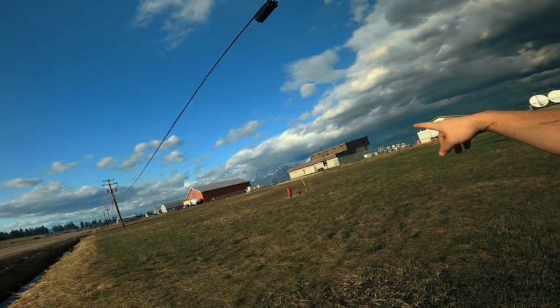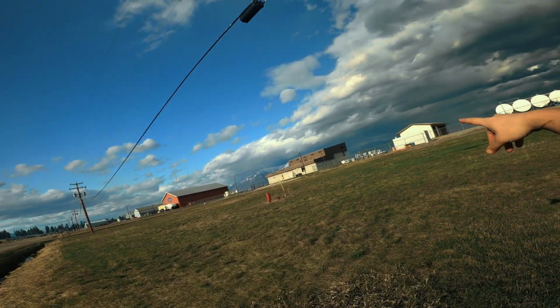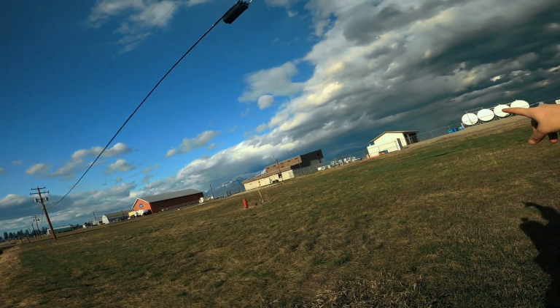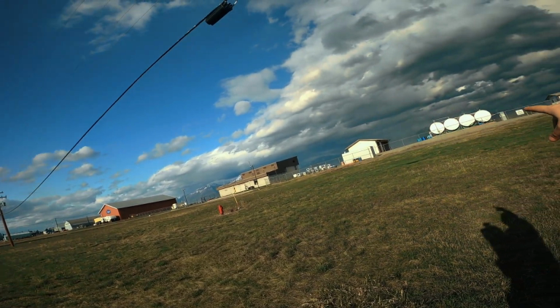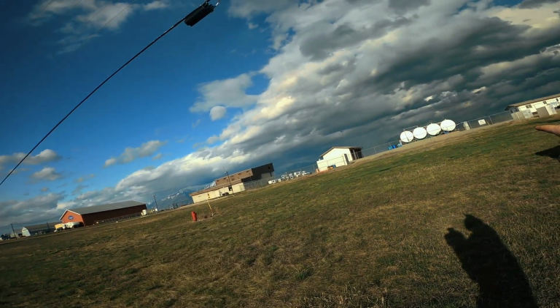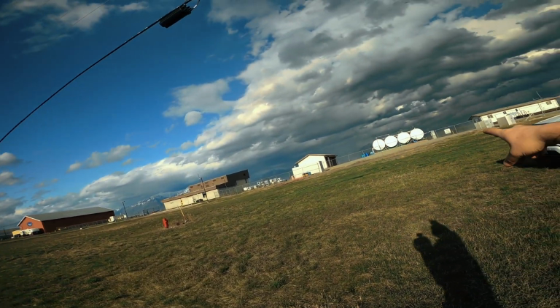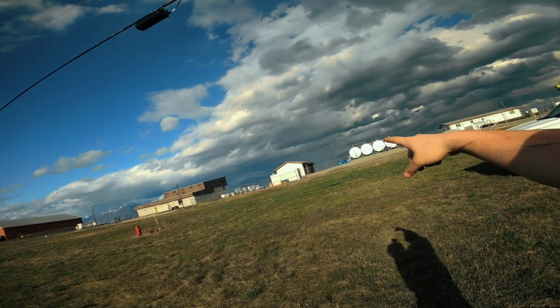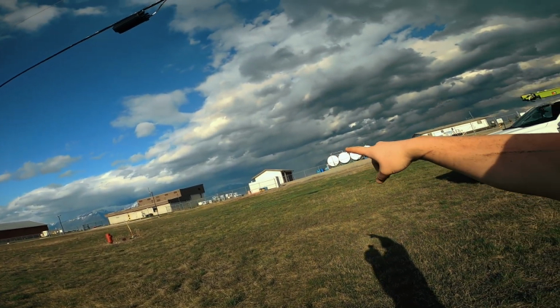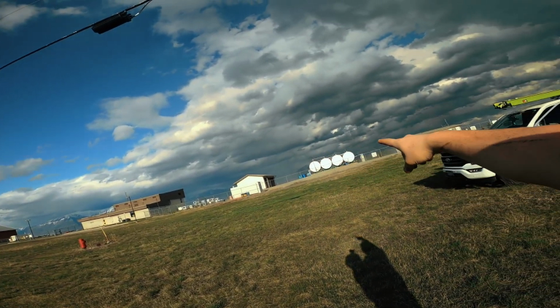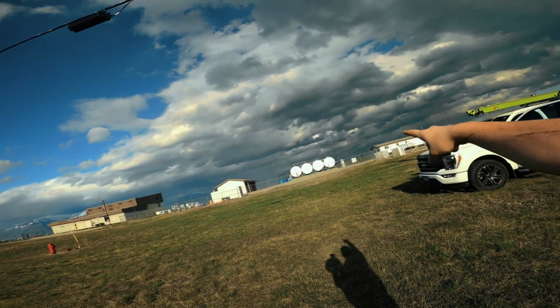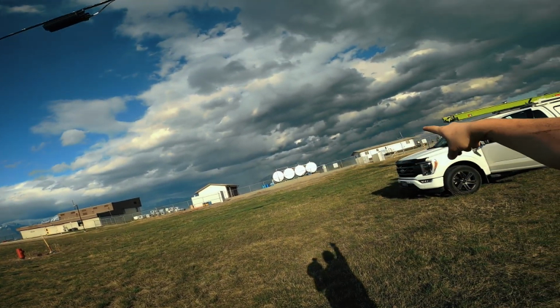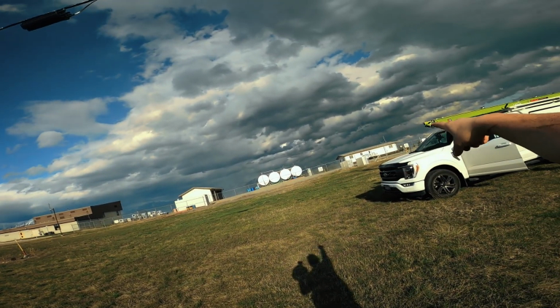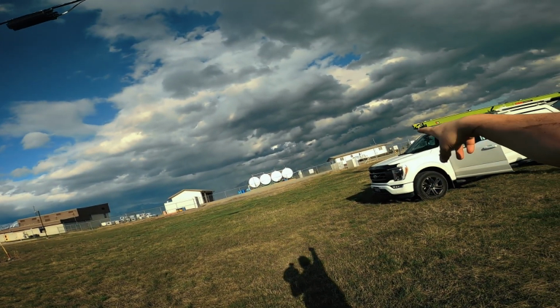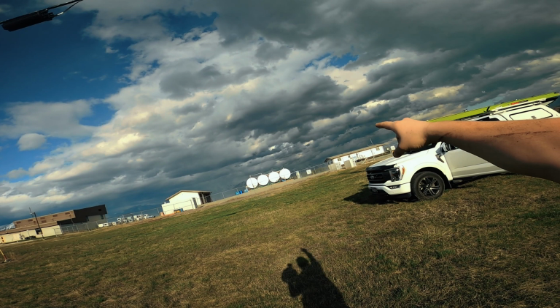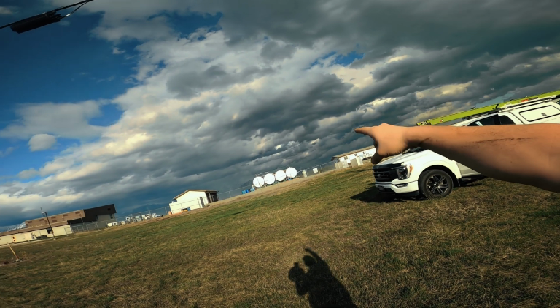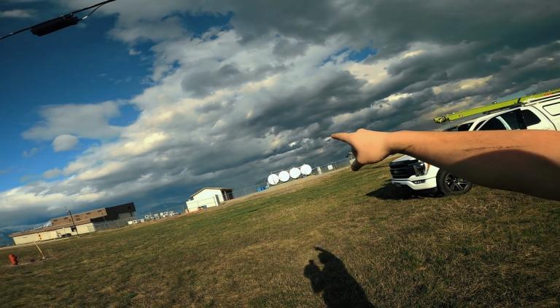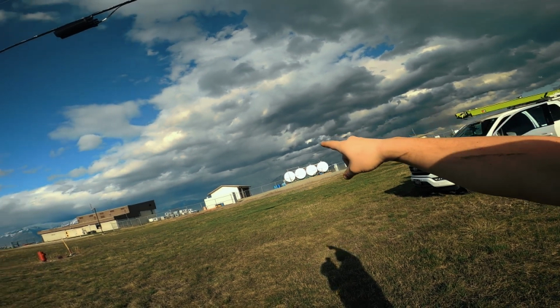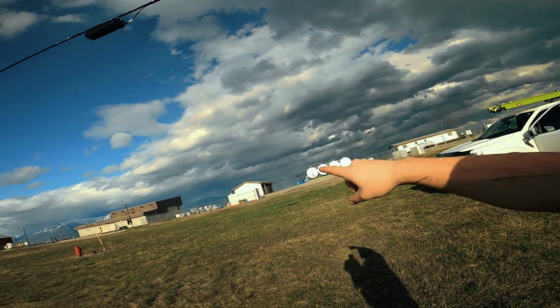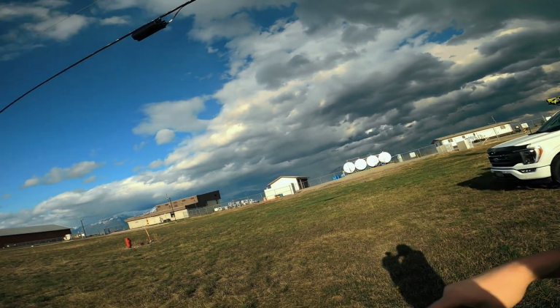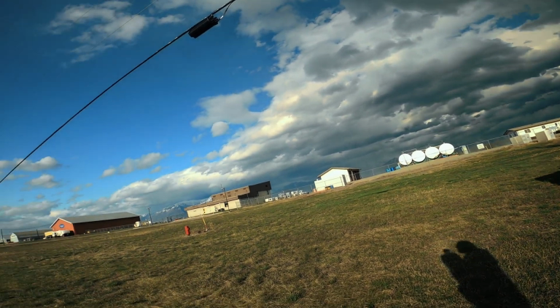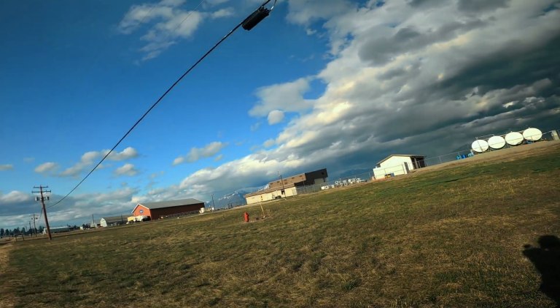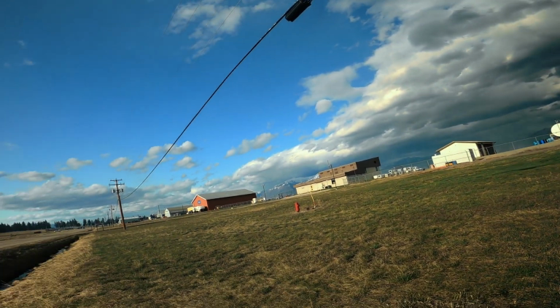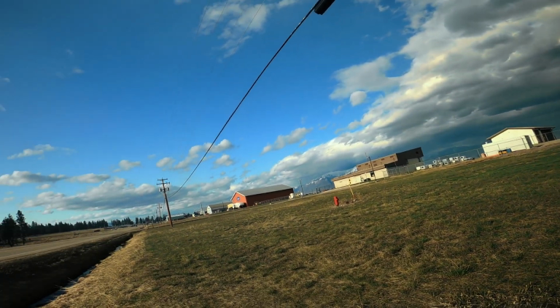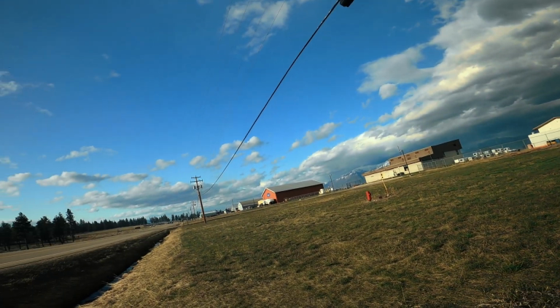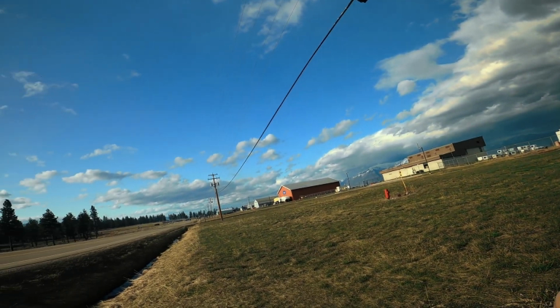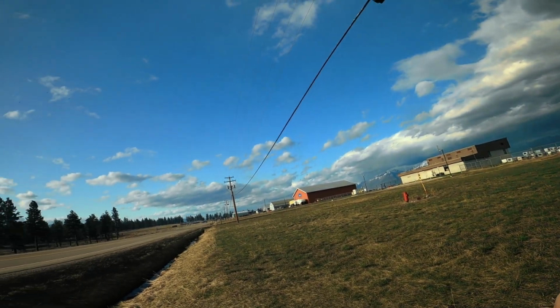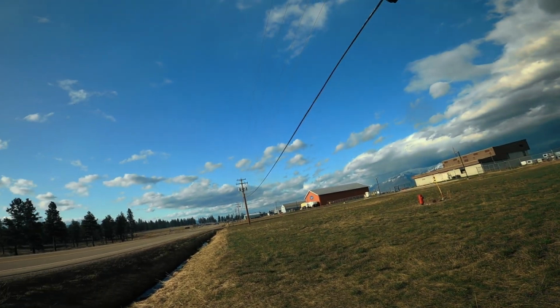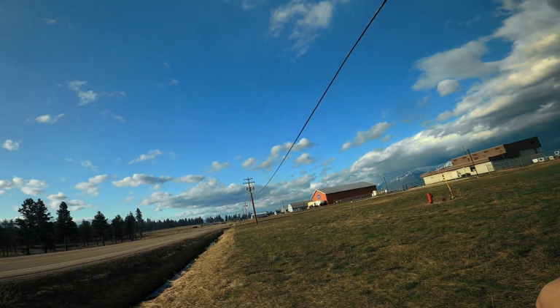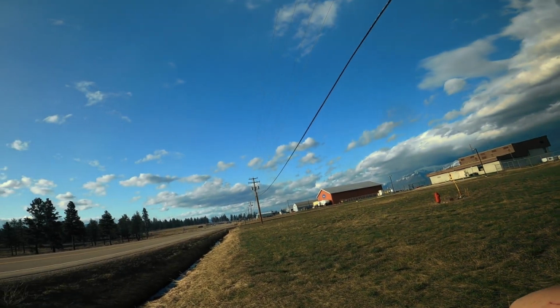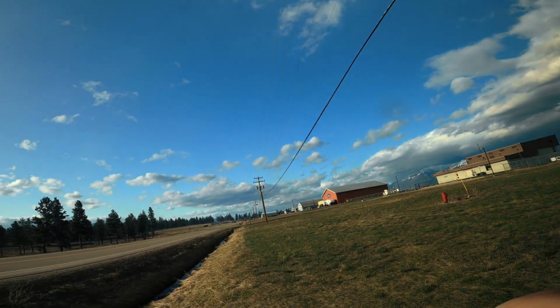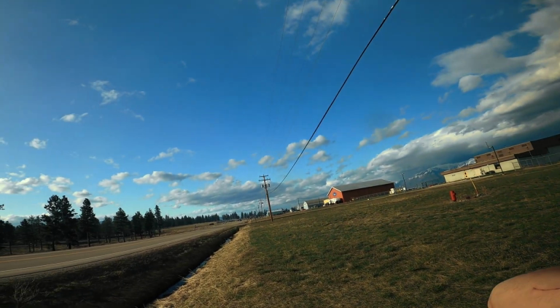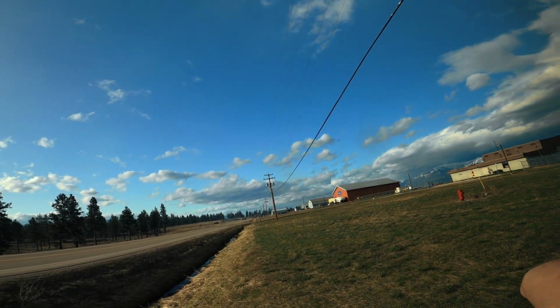It's pretty stormy over there but you gotta love it. See you at the top of the pole.